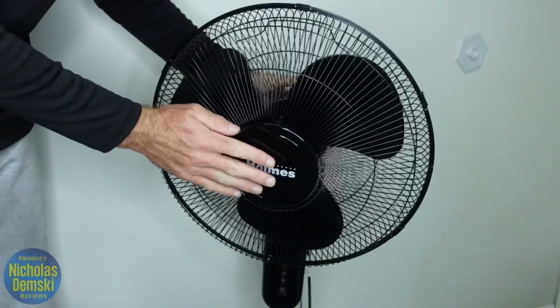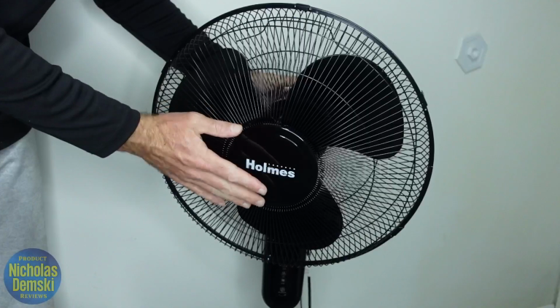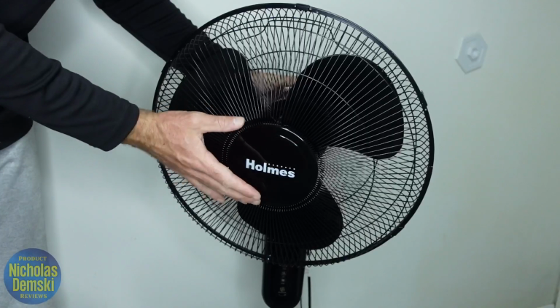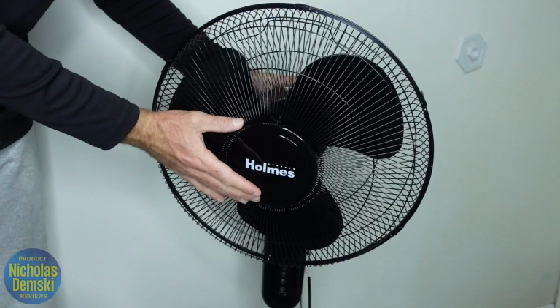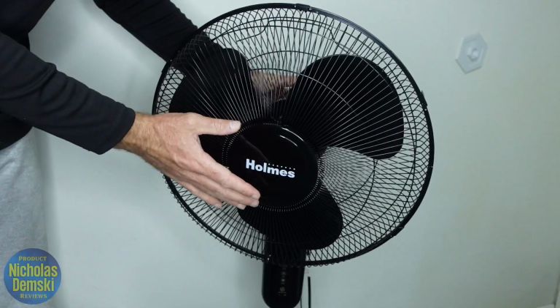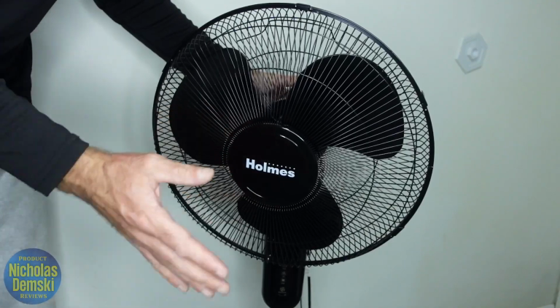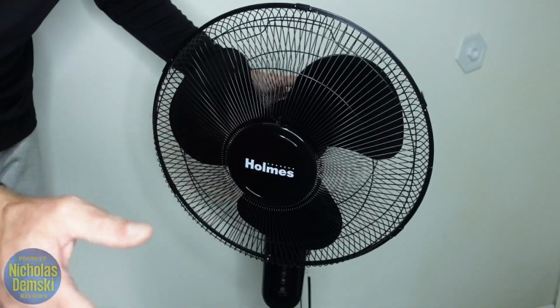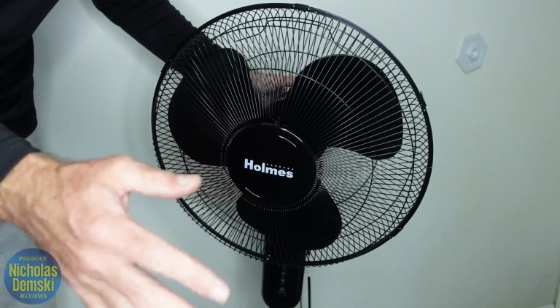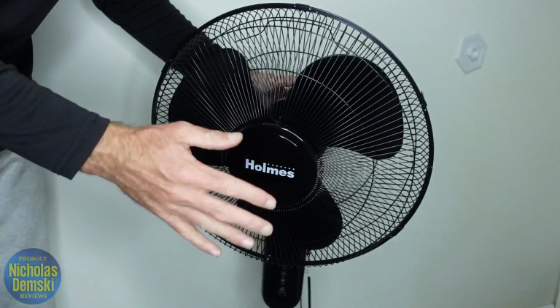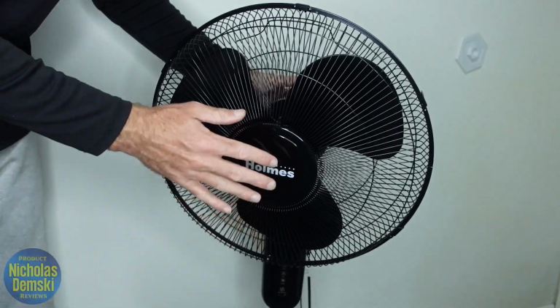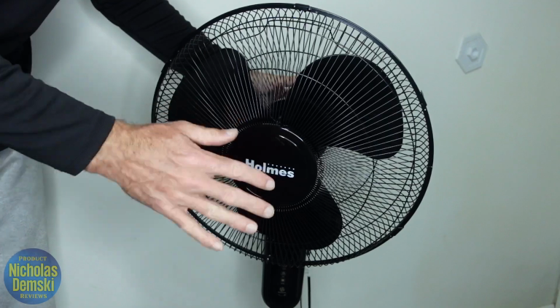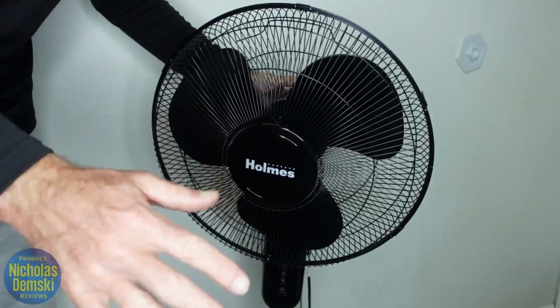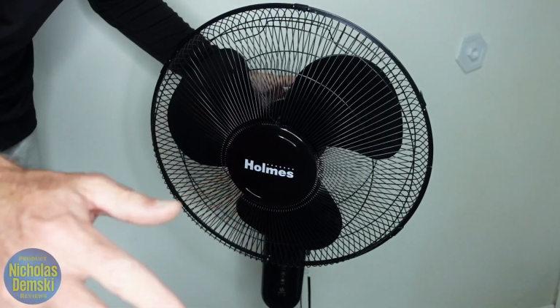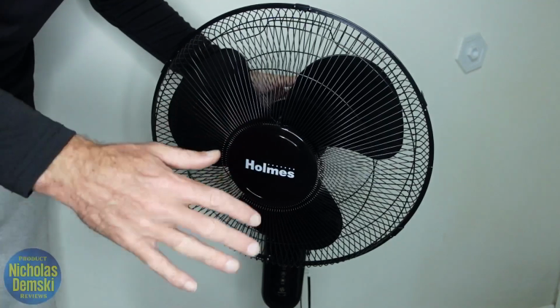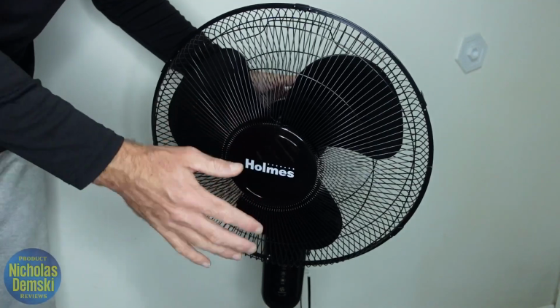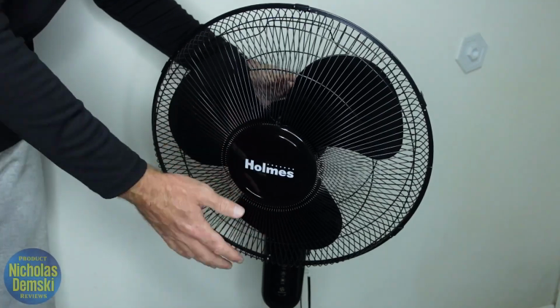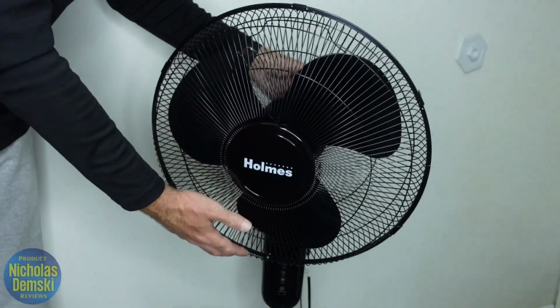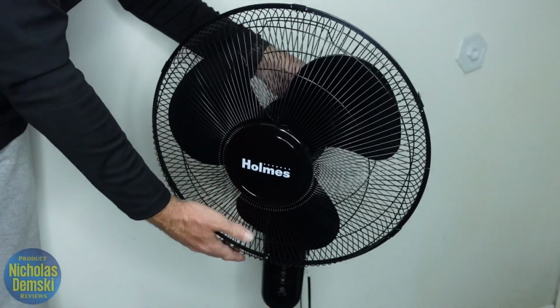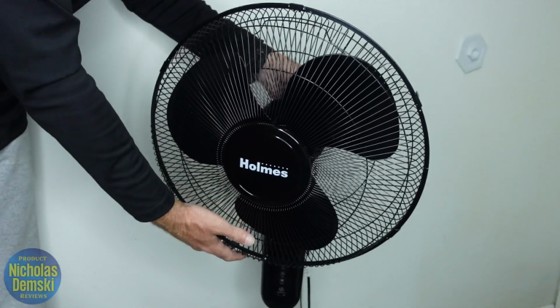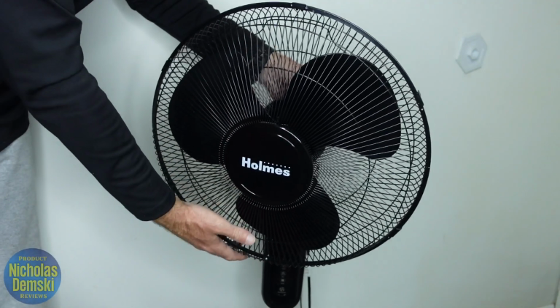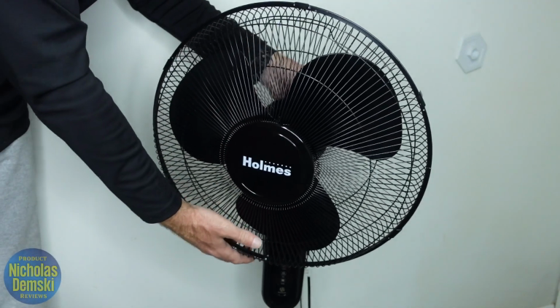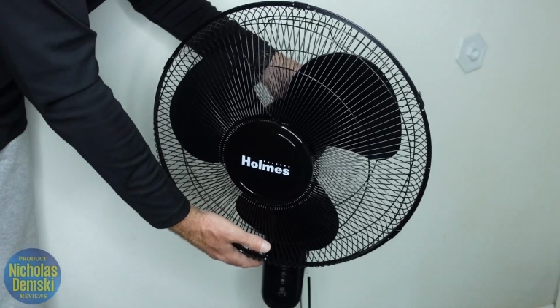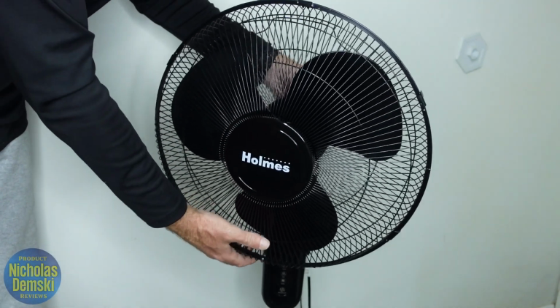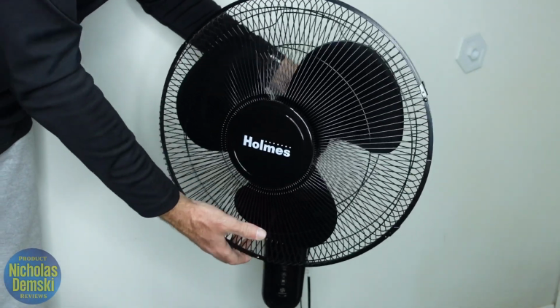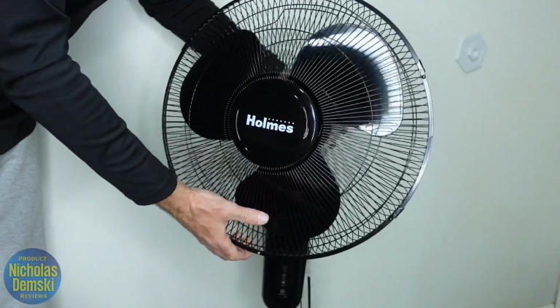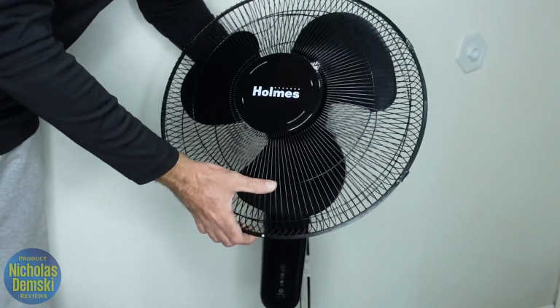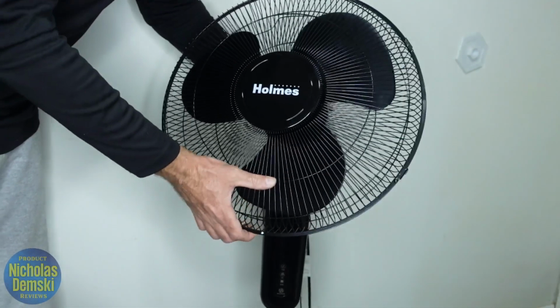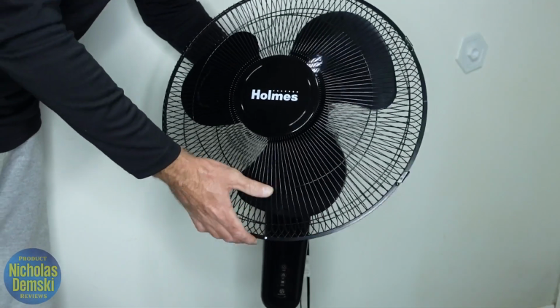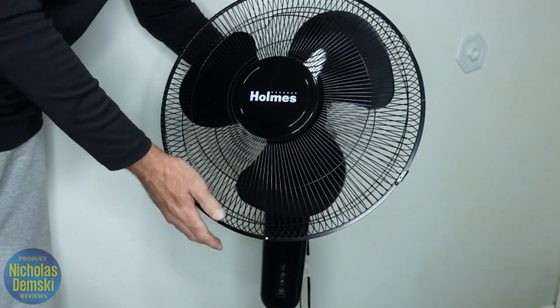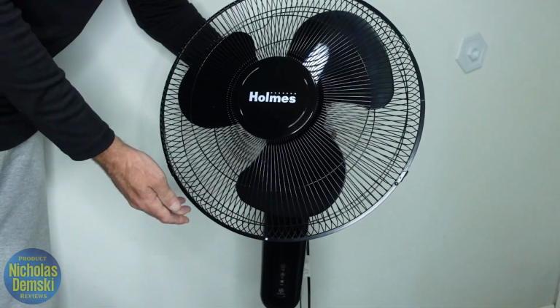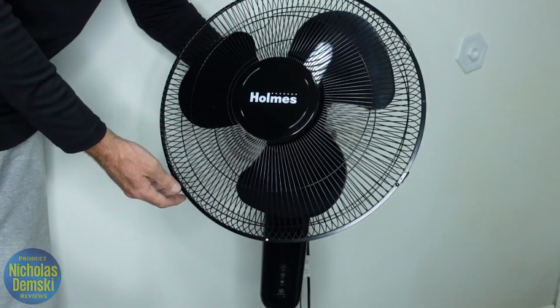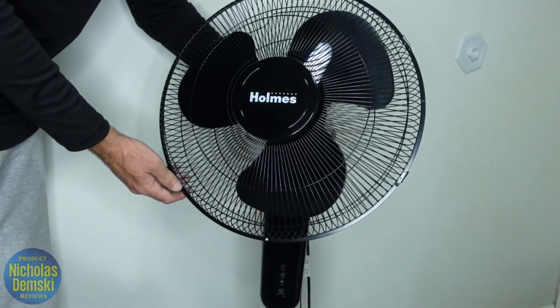We can have the fan face in a perpendicular direction like this with the ground, or we can tilt it up like that.